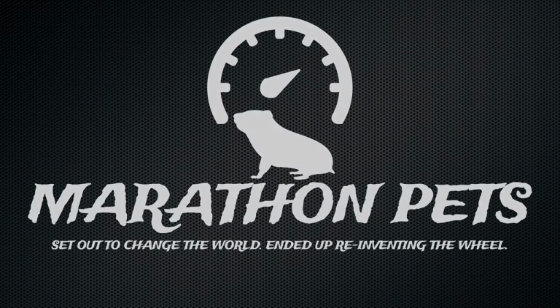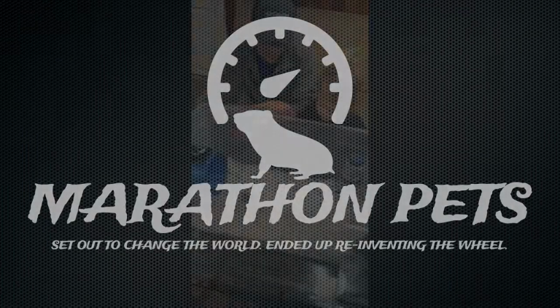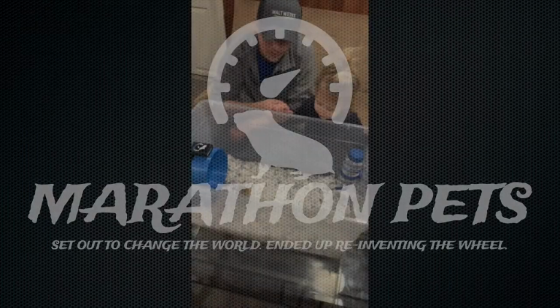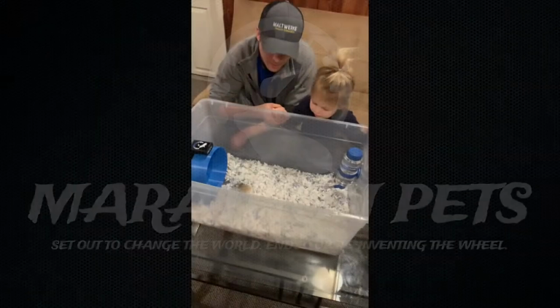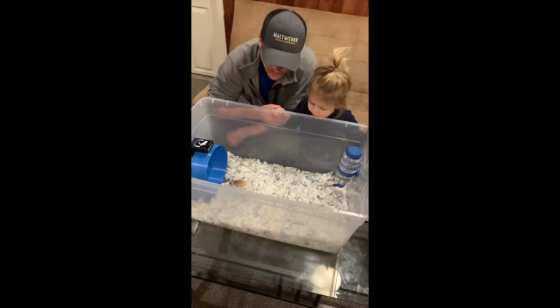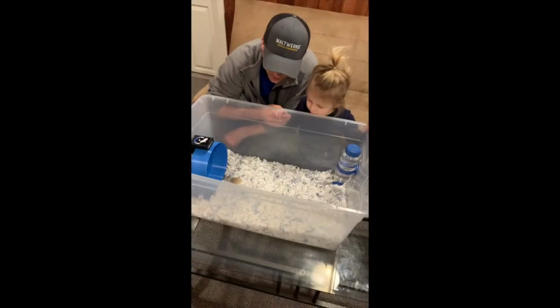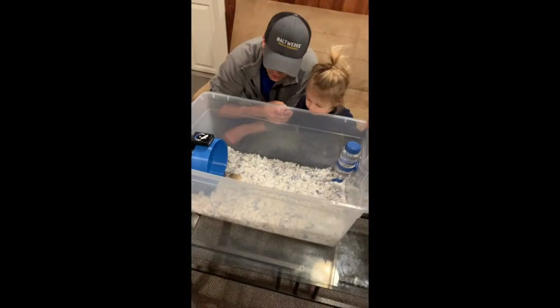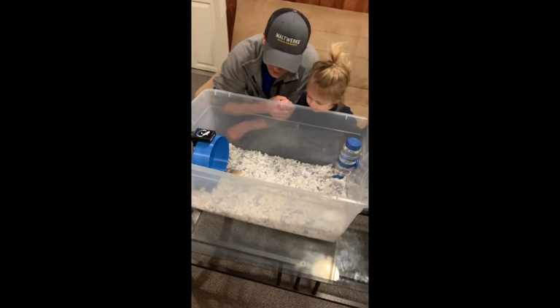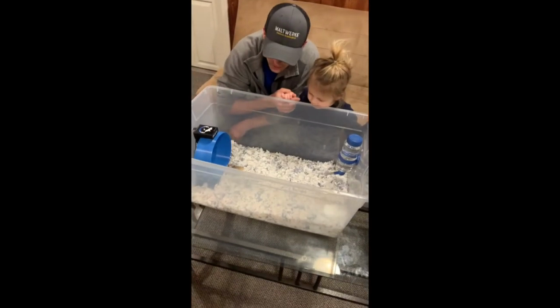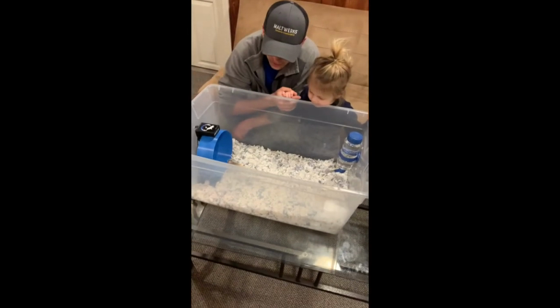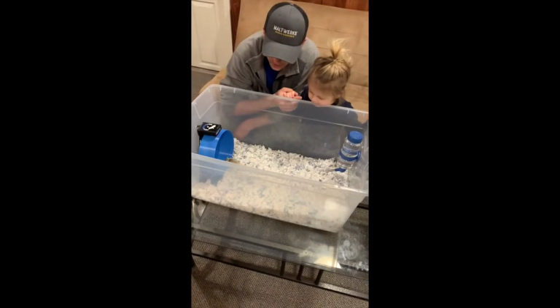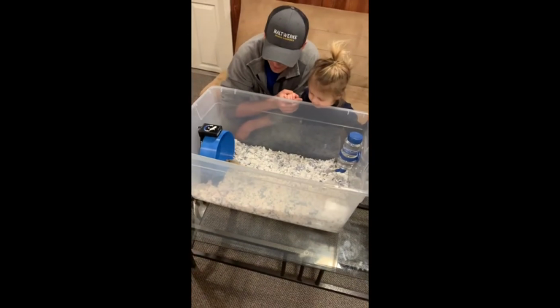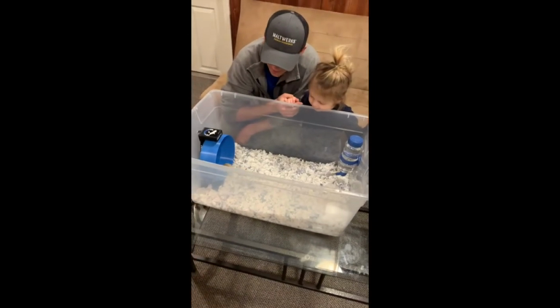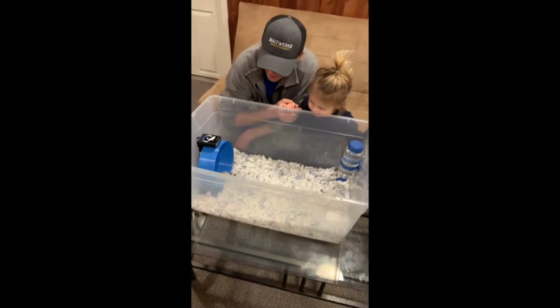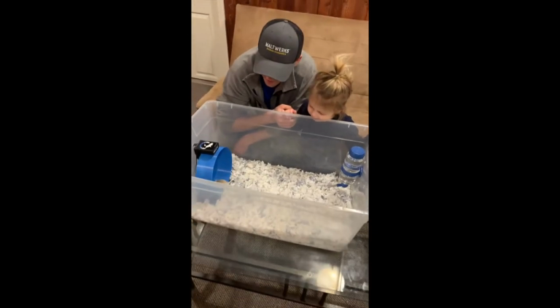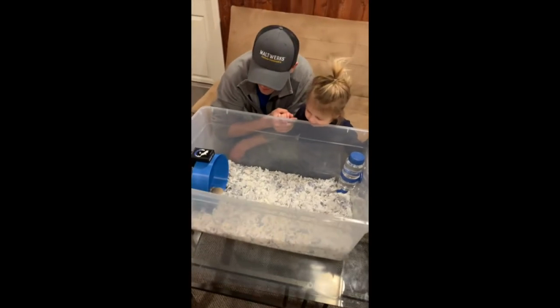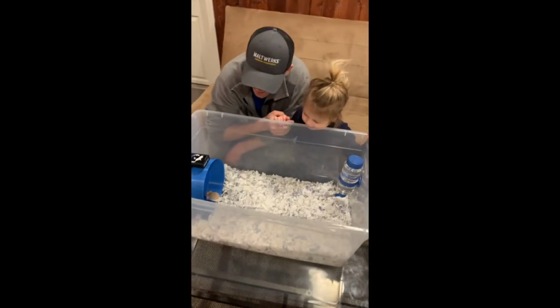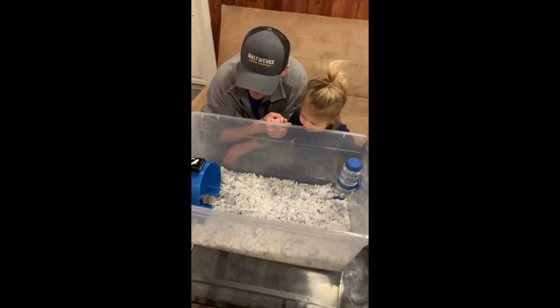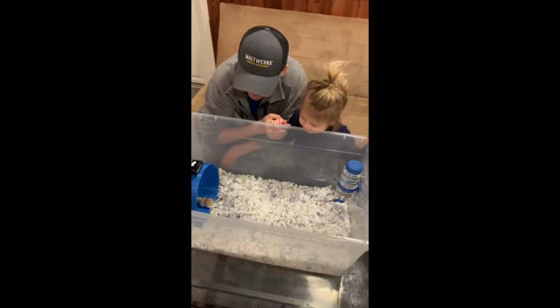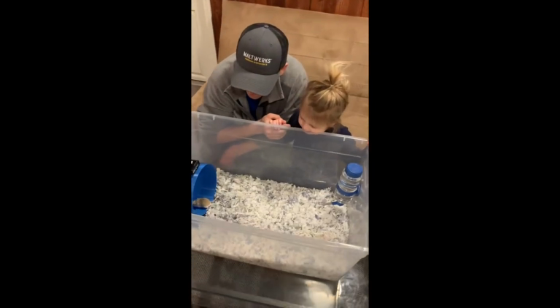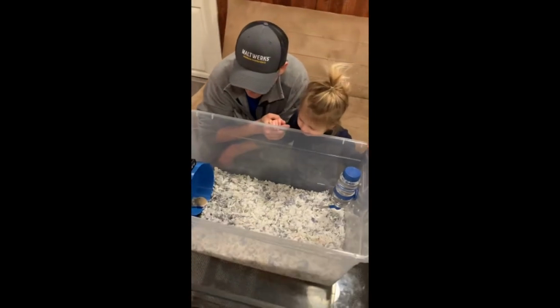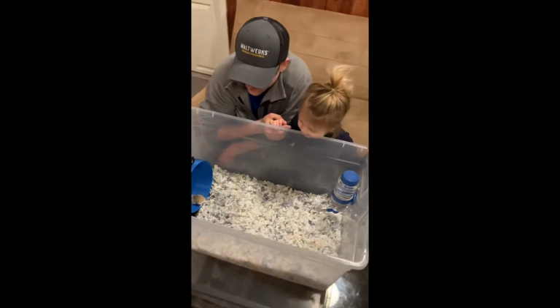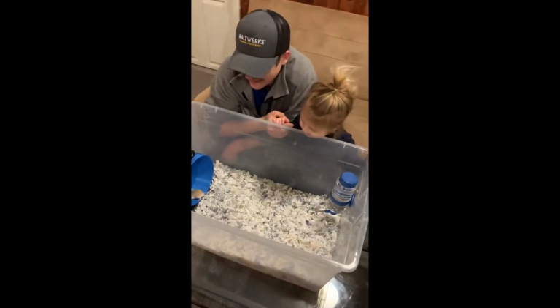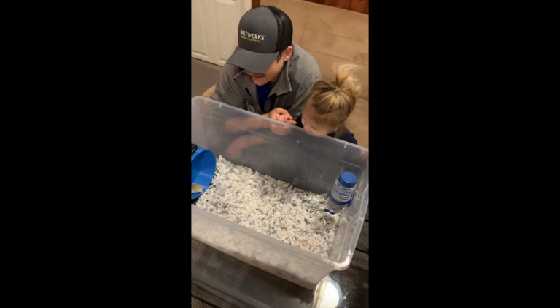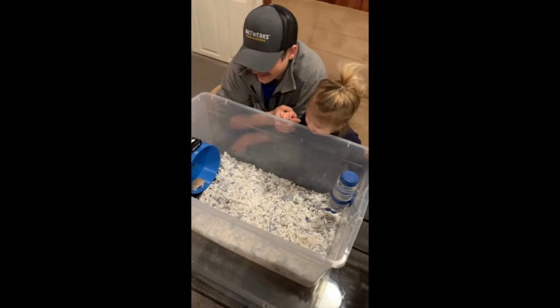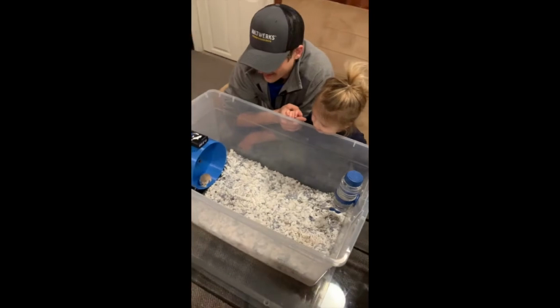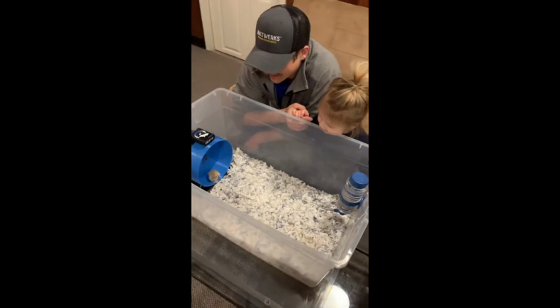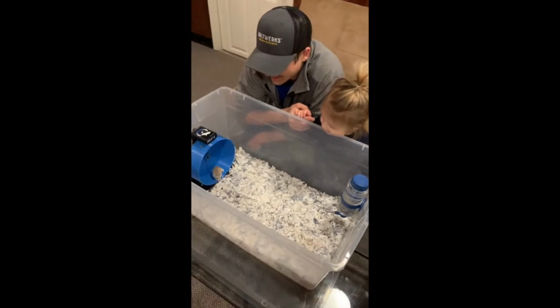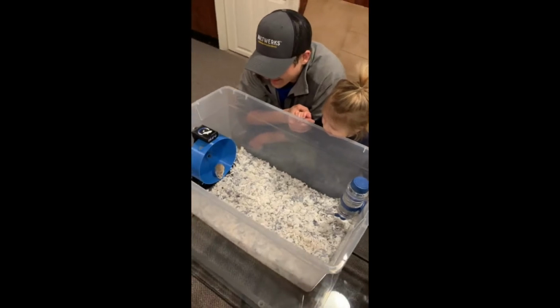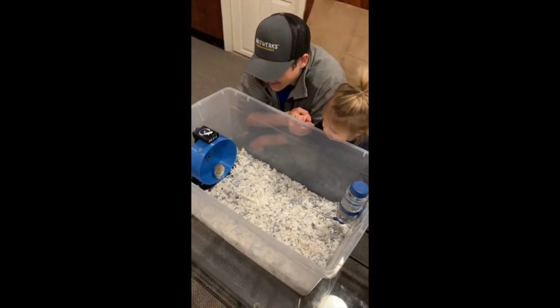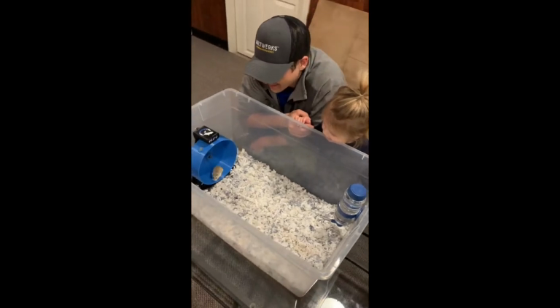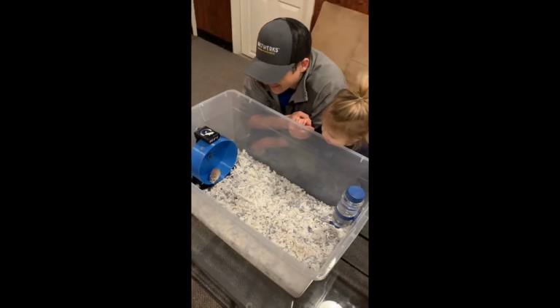Hi, I'm Ben and this is my daughter Aurora. I wanted to show you the day we brought home her first hamster, Kipper.